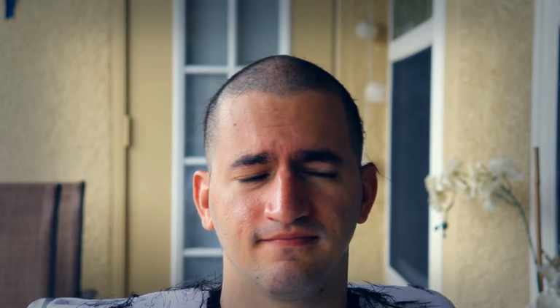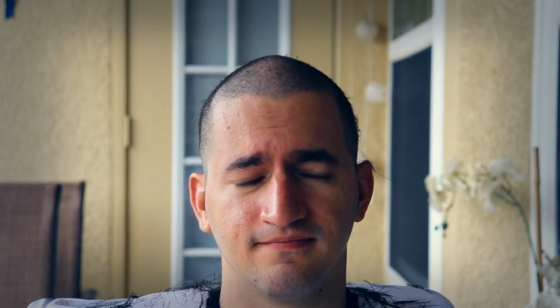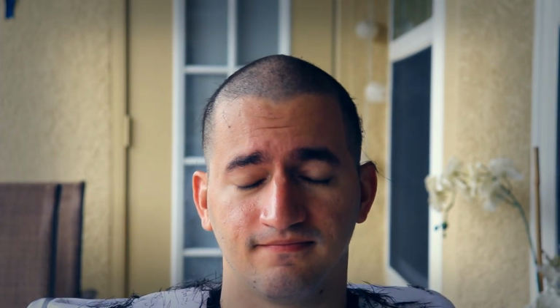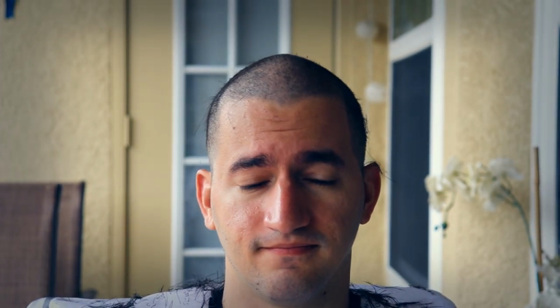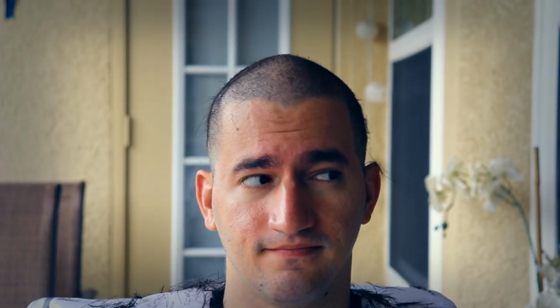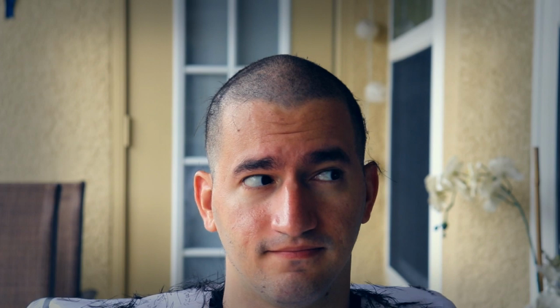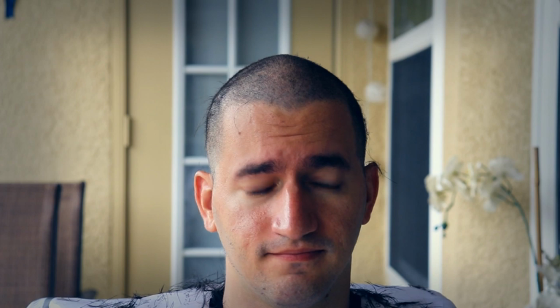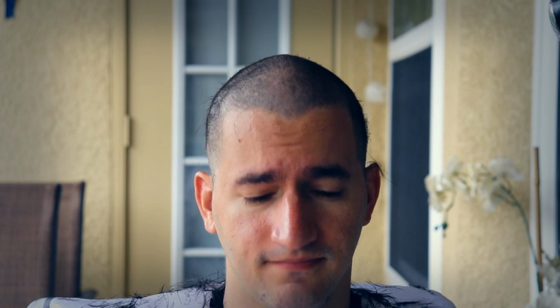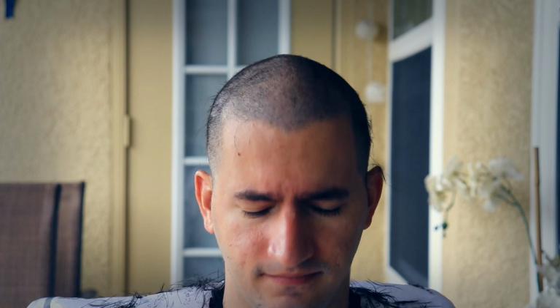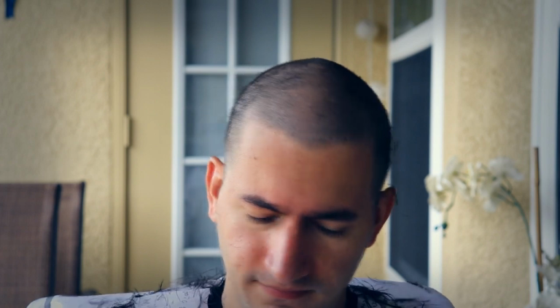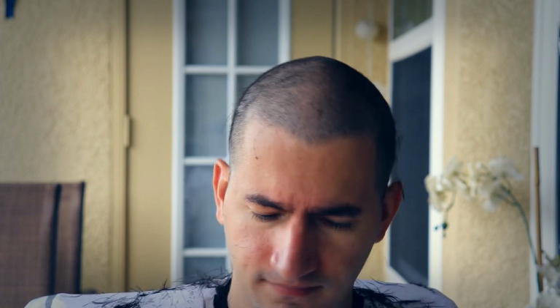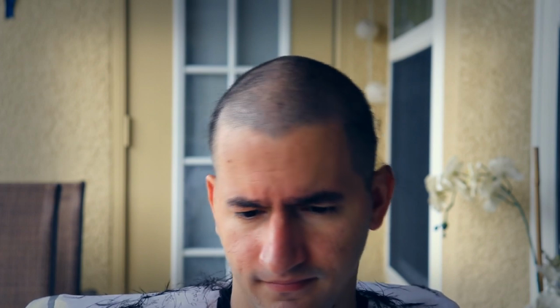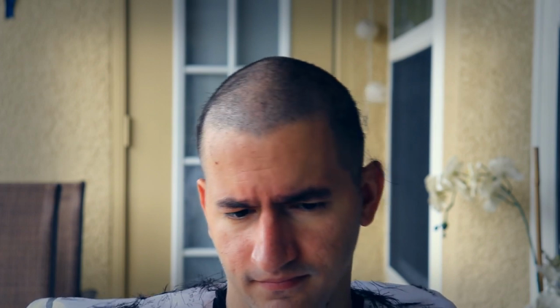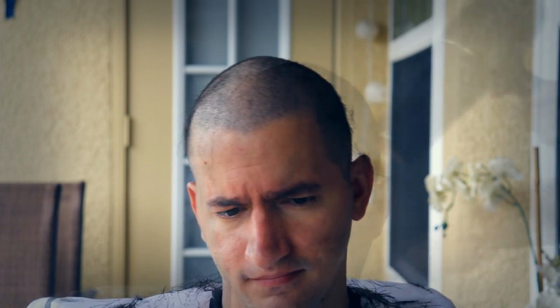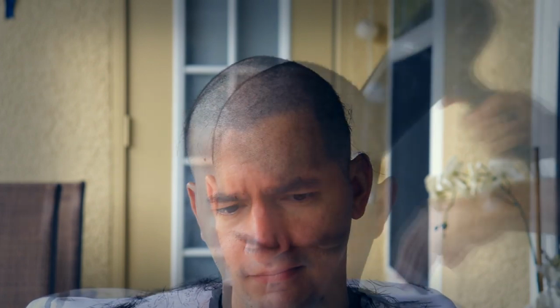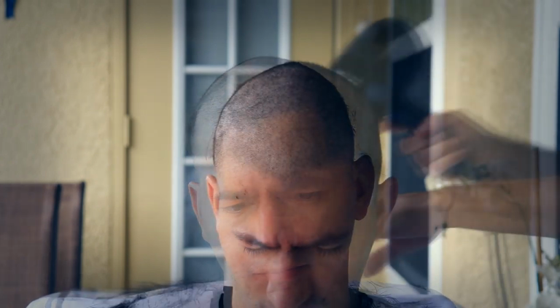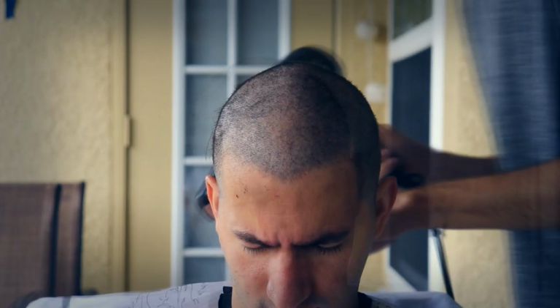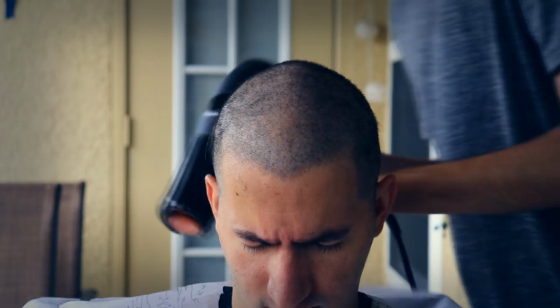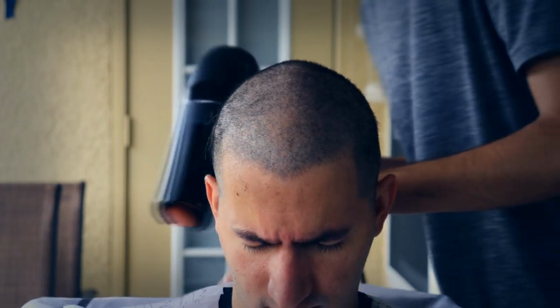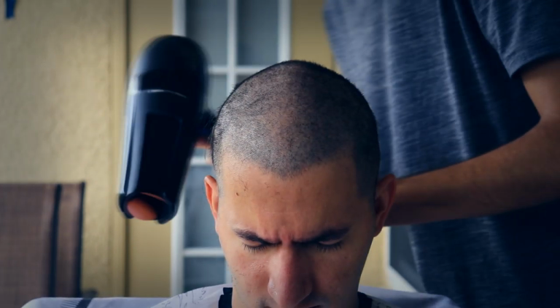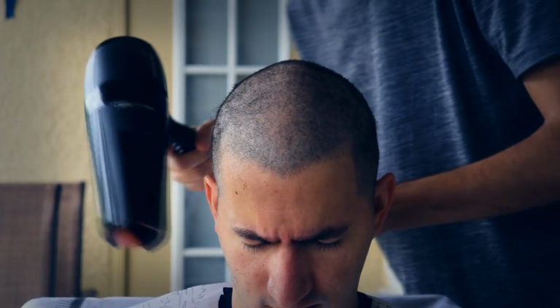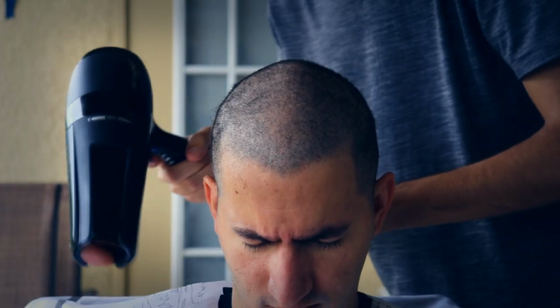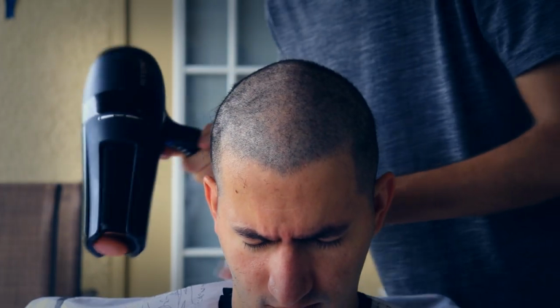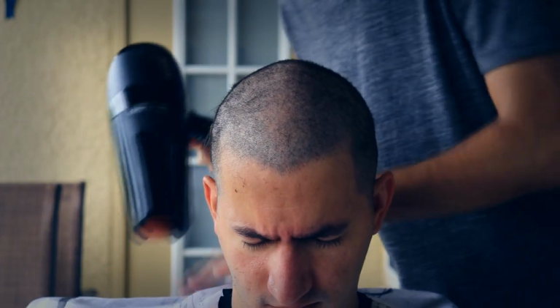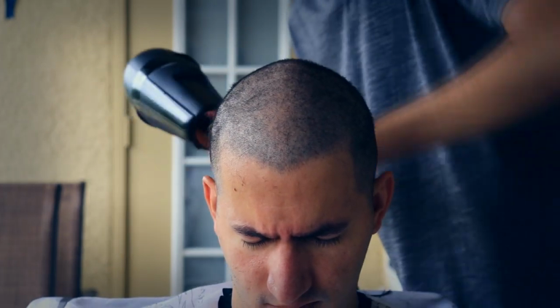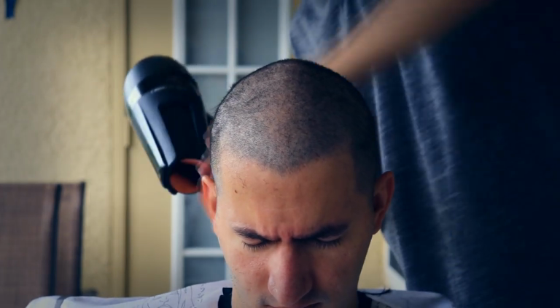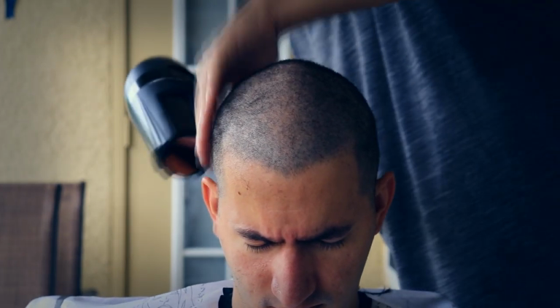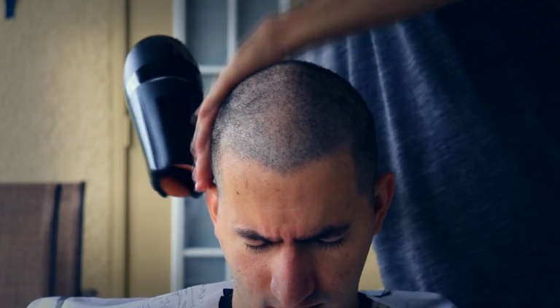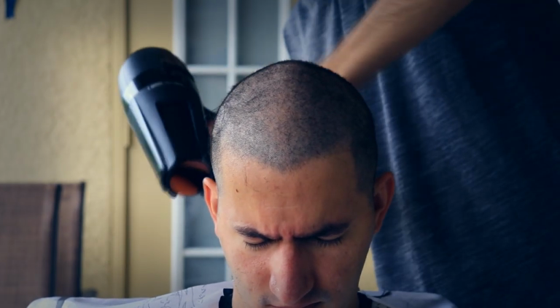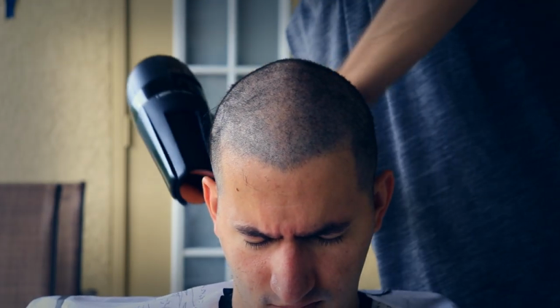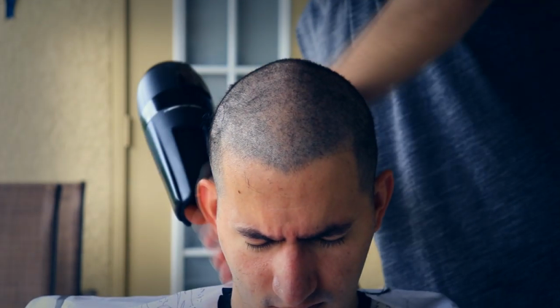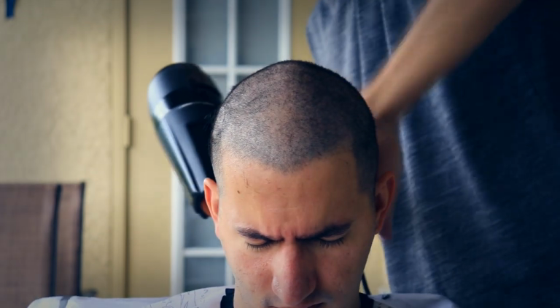So that's pretty much the finished product, but I have to blow dry and do some touch-ups.